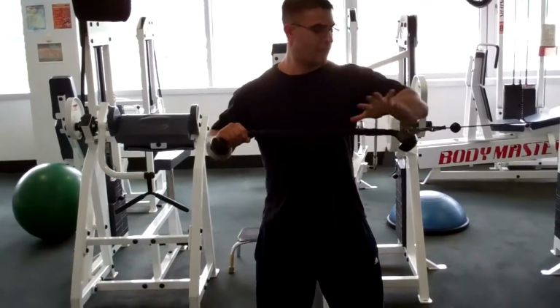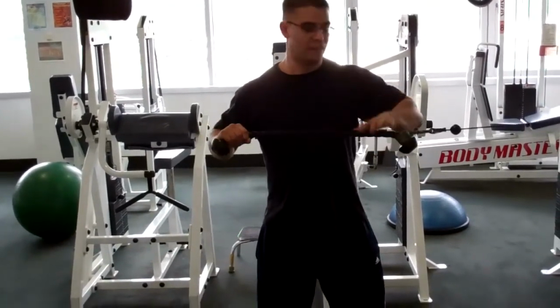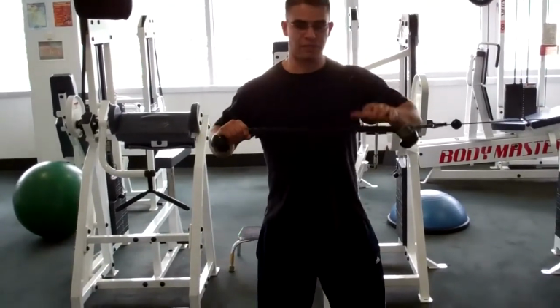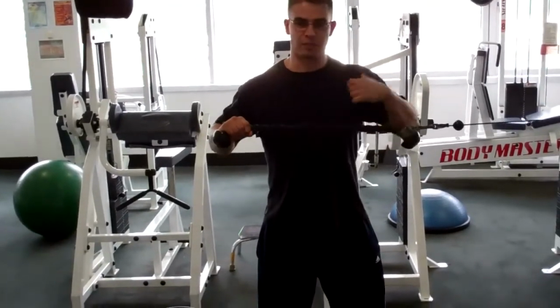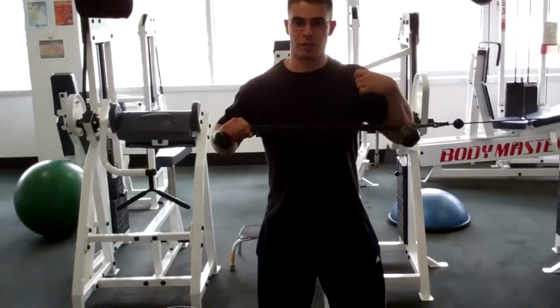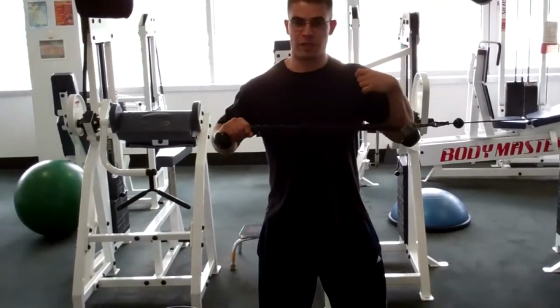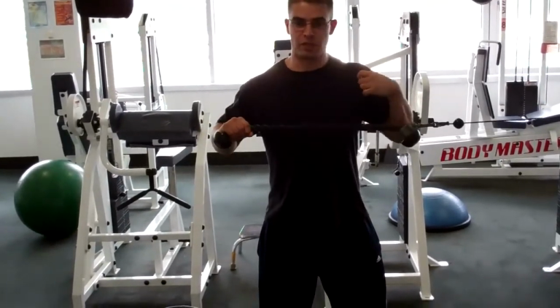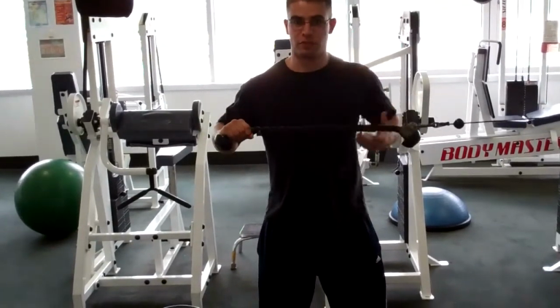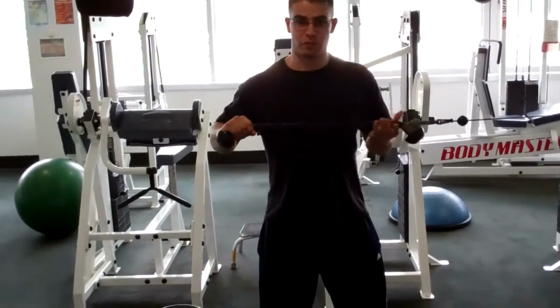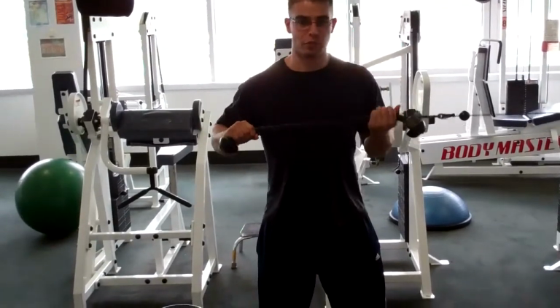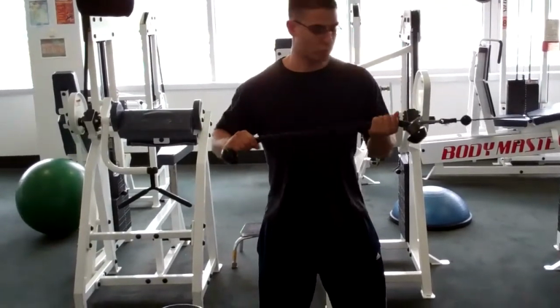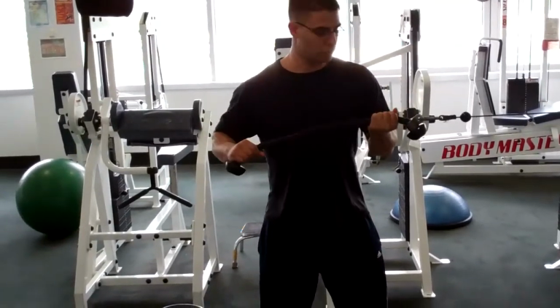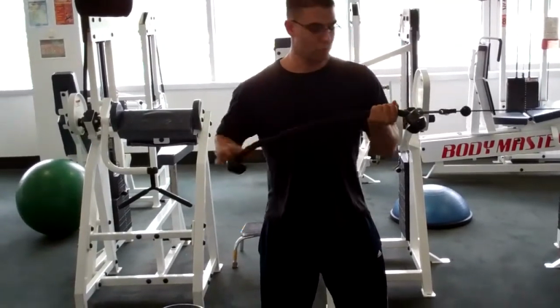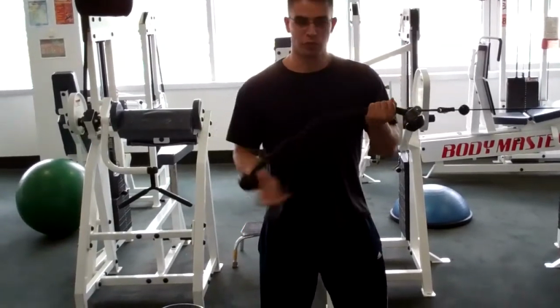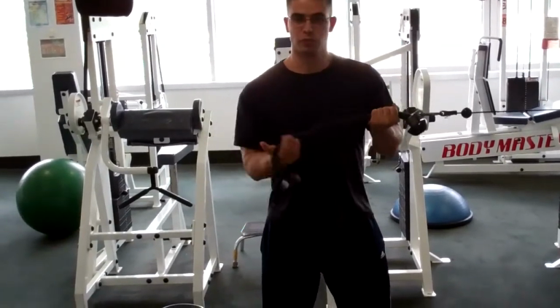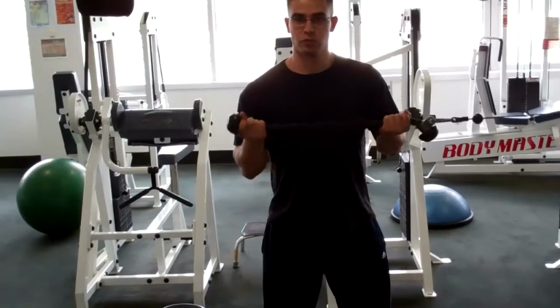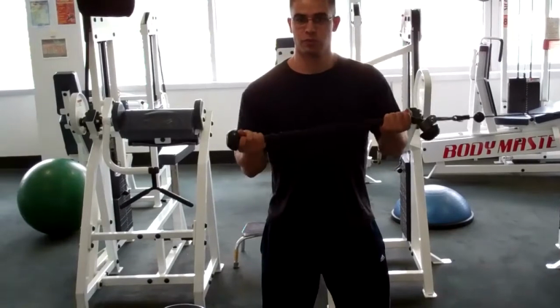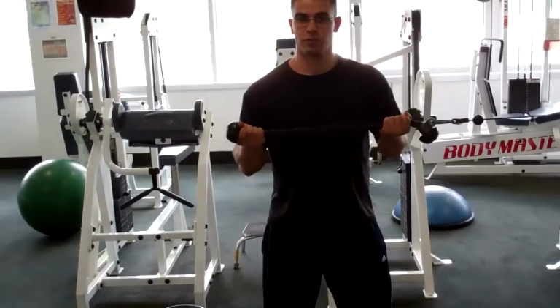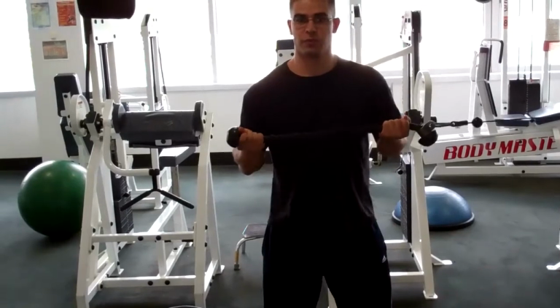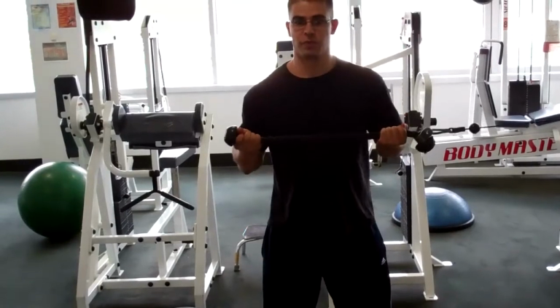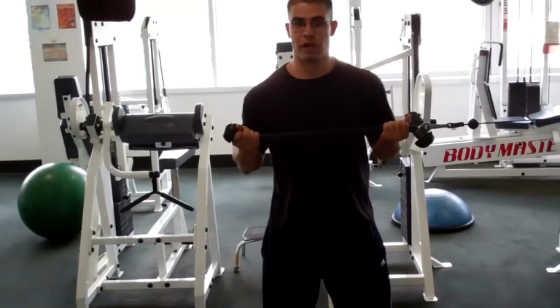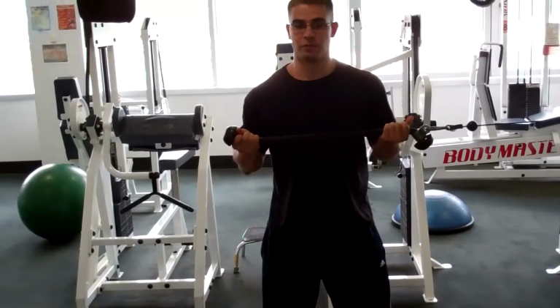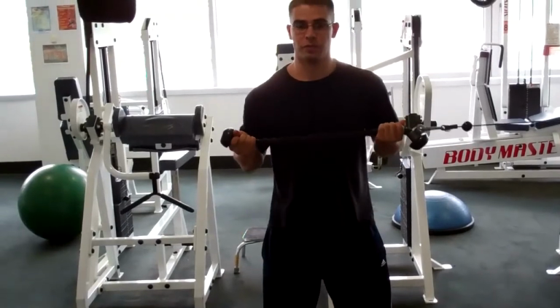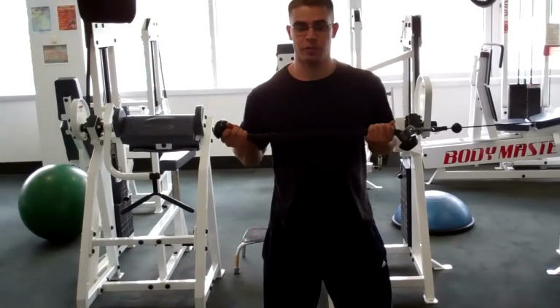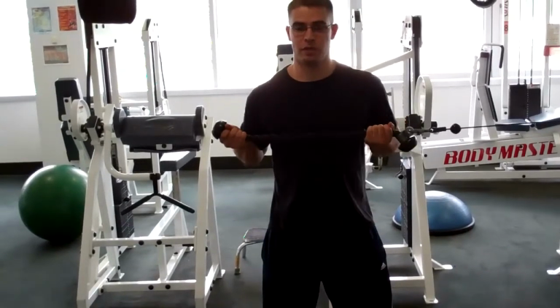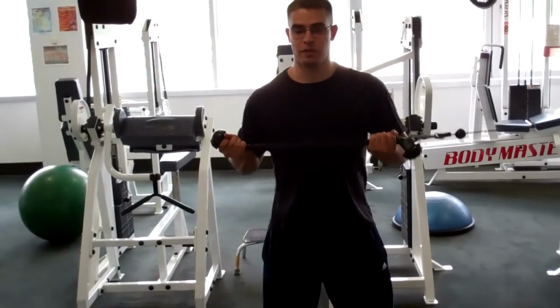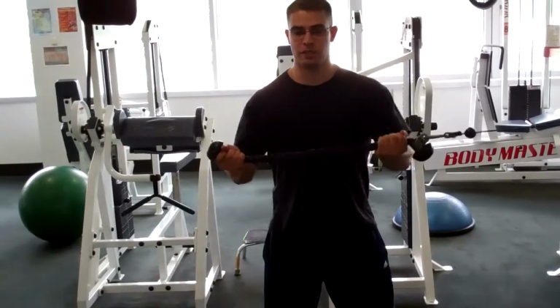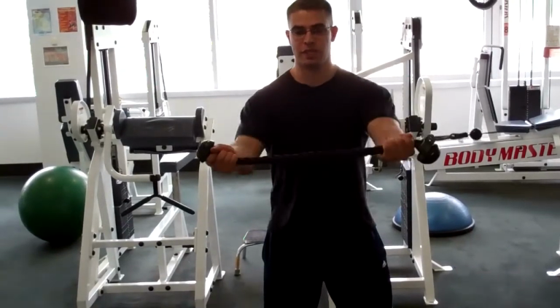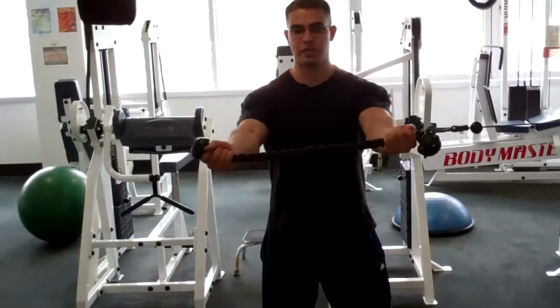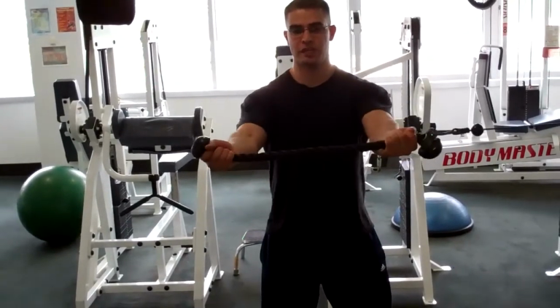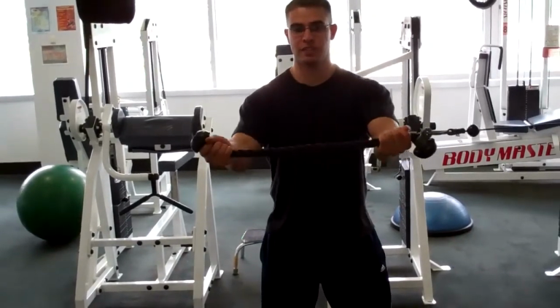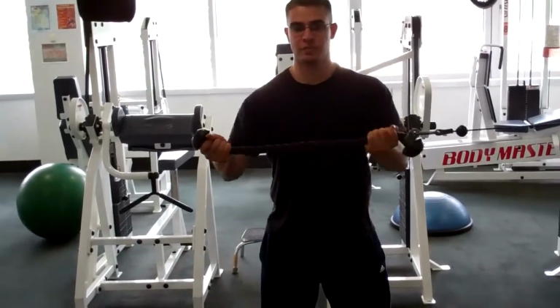A lot of times it'll bother some of your shoulders, so palms up — same concept.